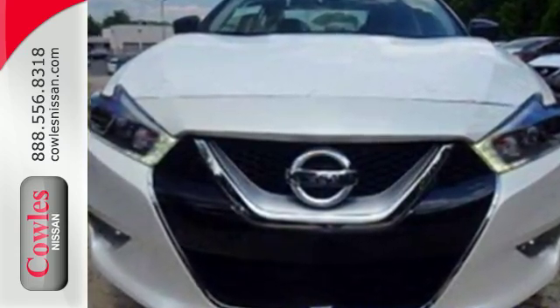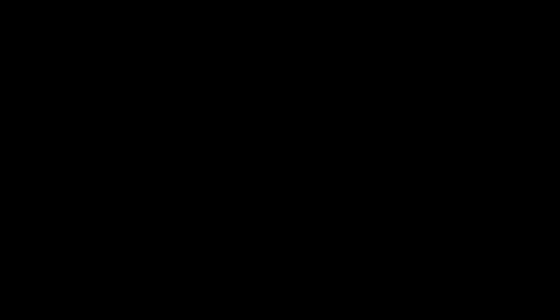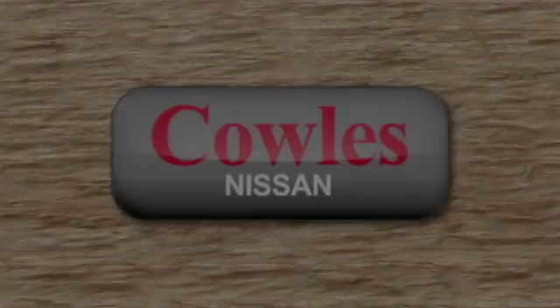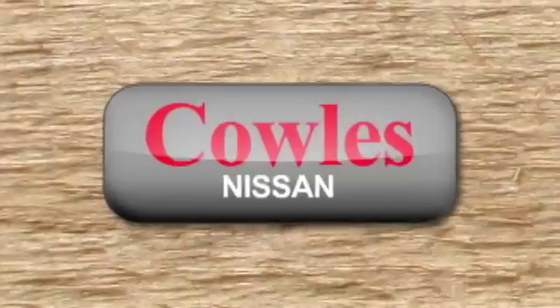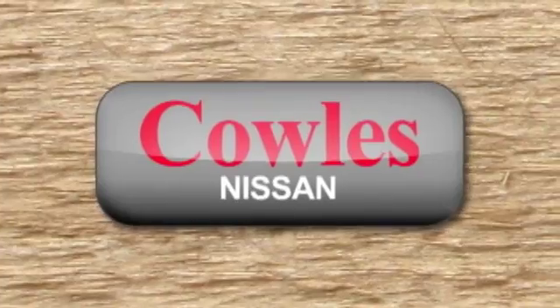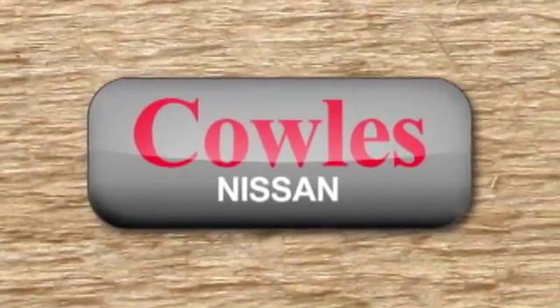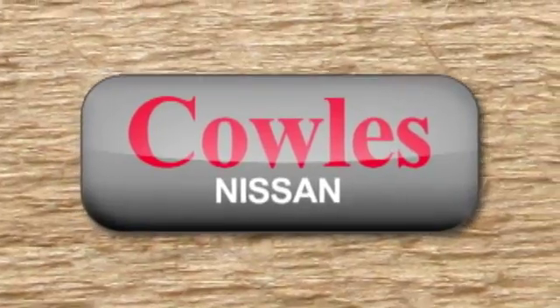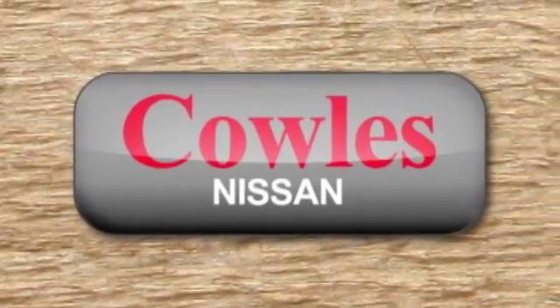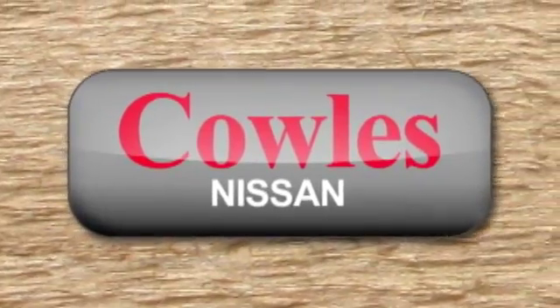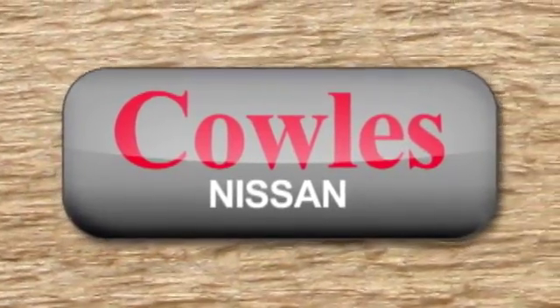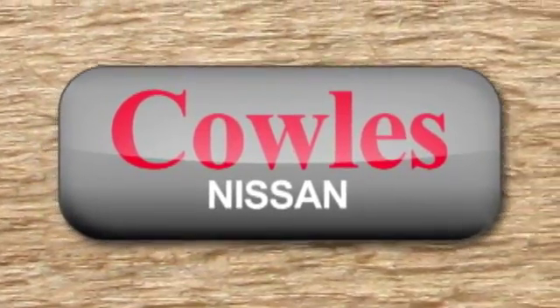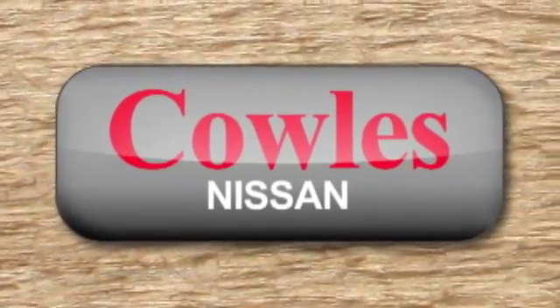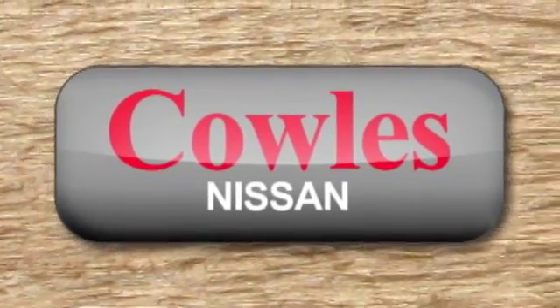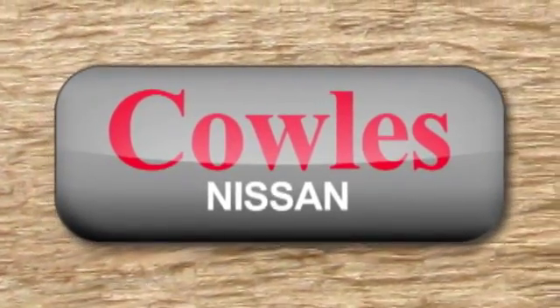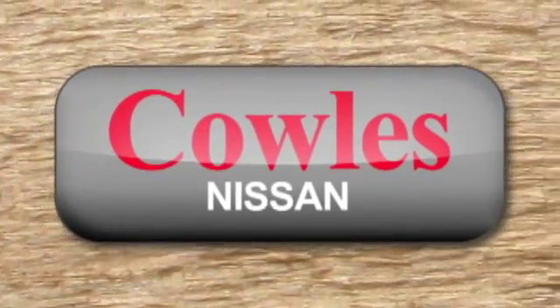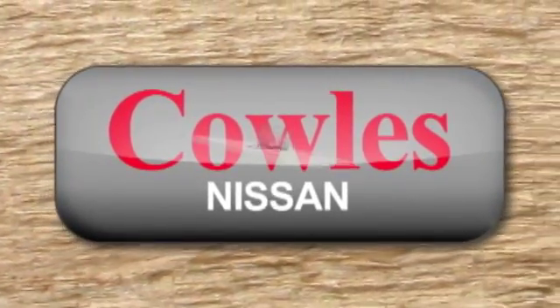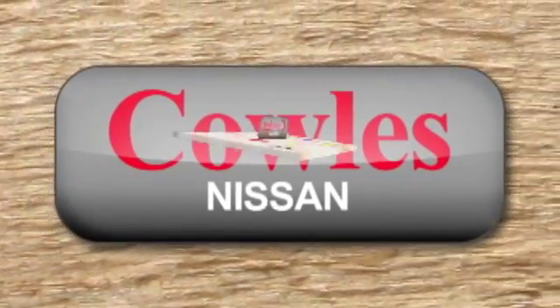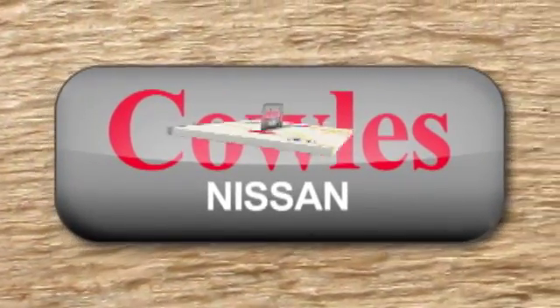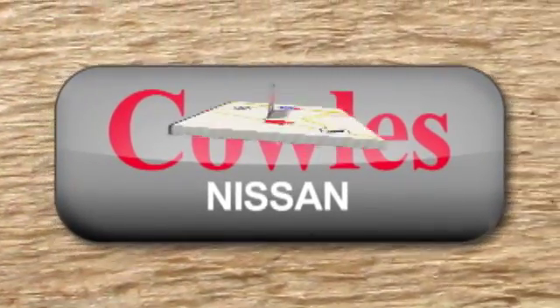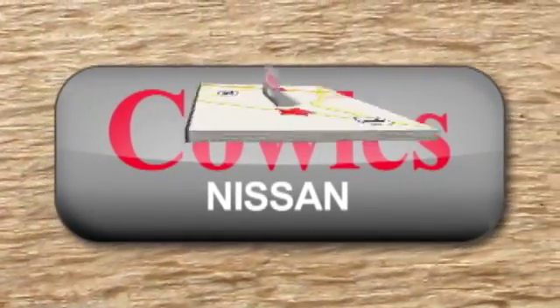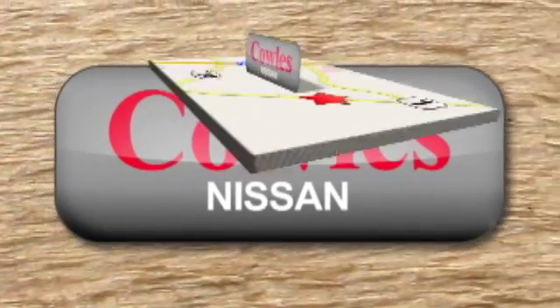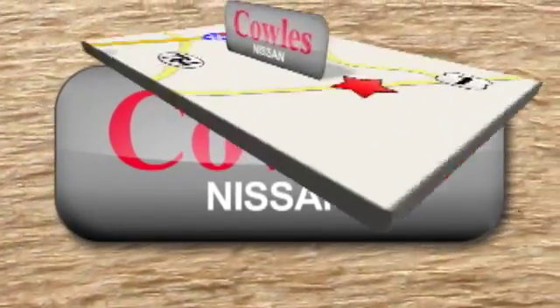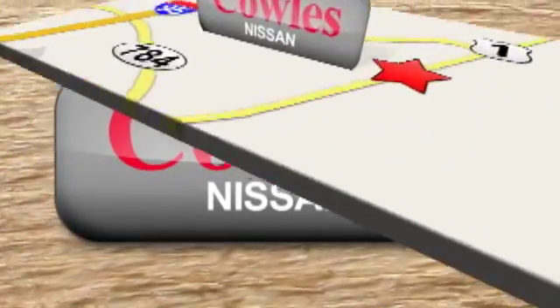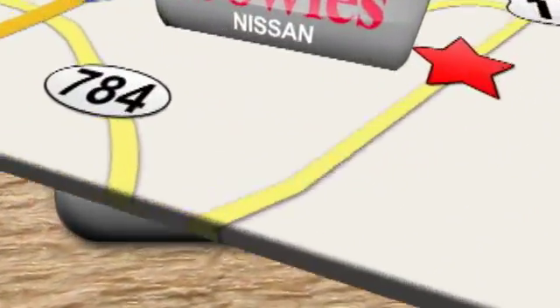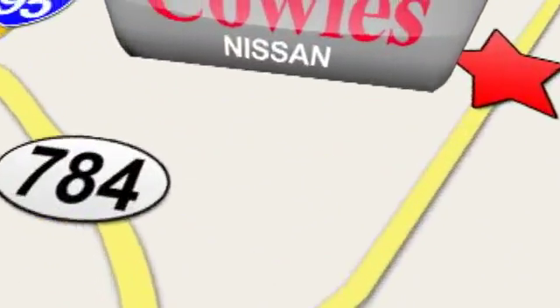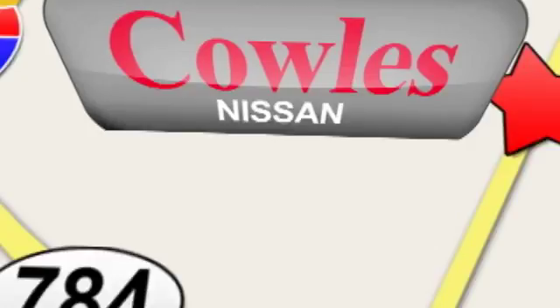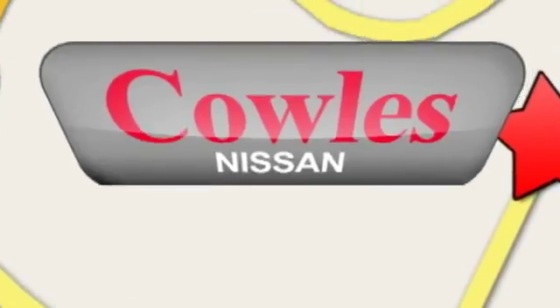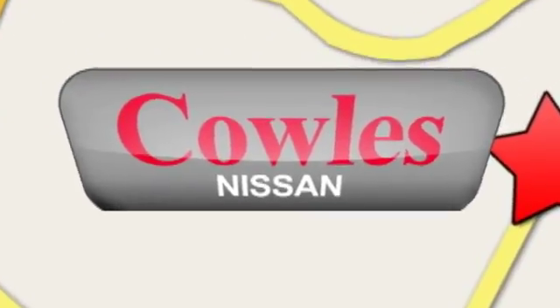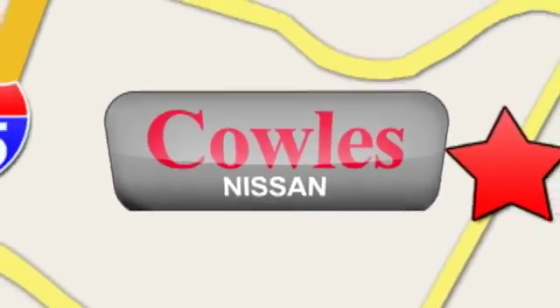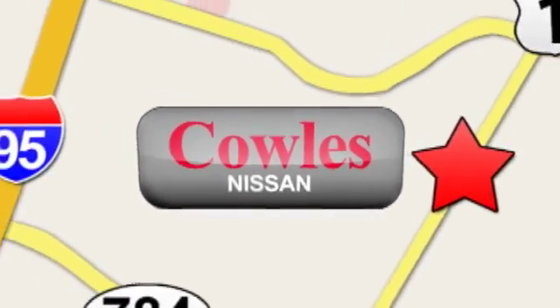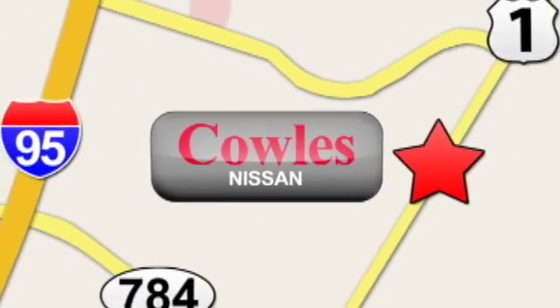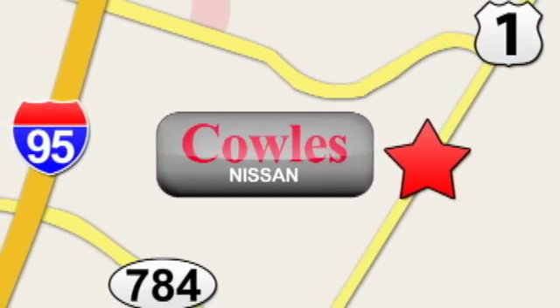You're not just a number at Kohl's Nissan, you're a family member. We're conveniently located at 14777 Jefferson Davis Highway in Woodbridge.